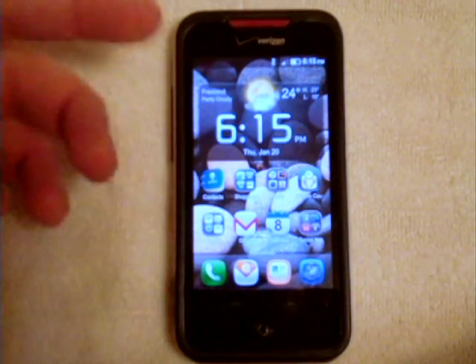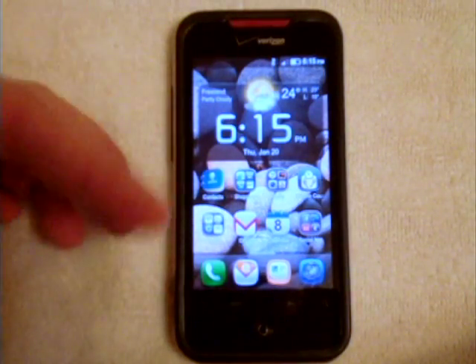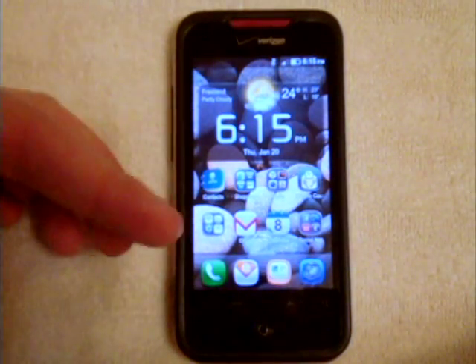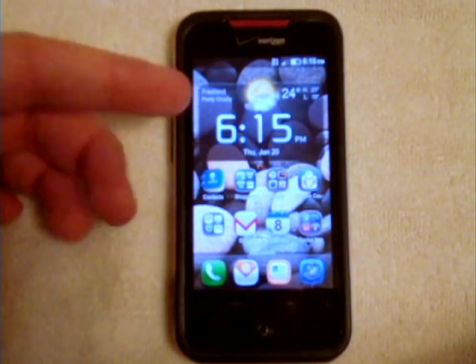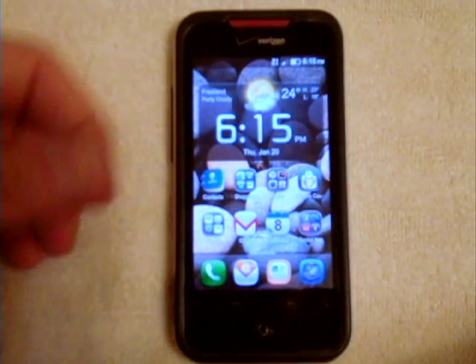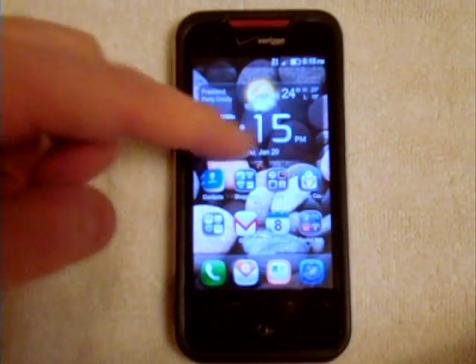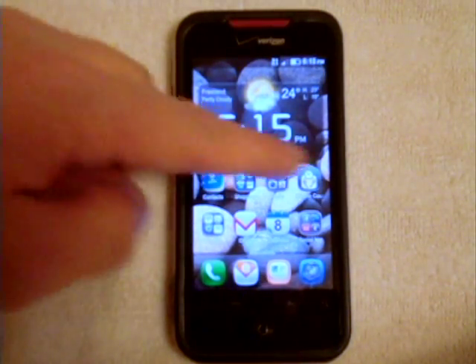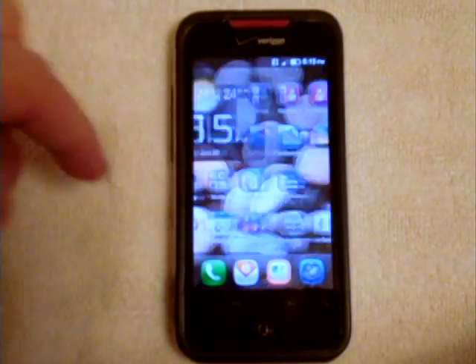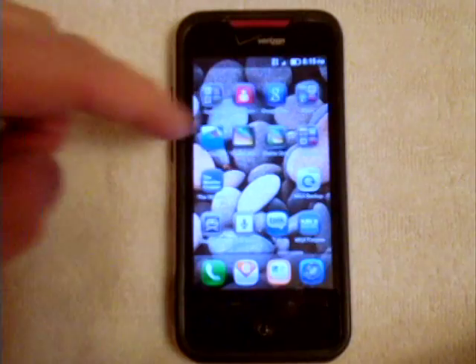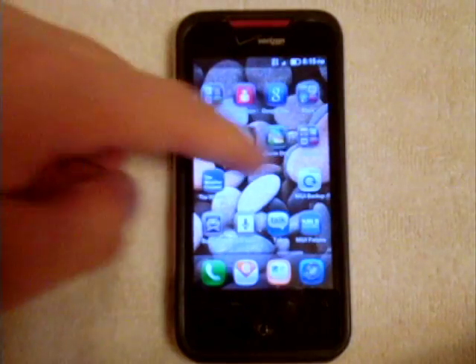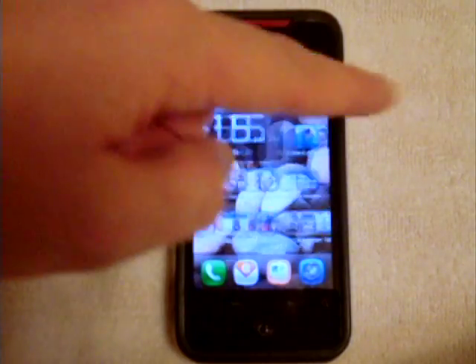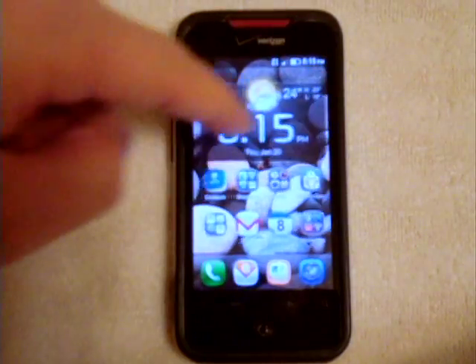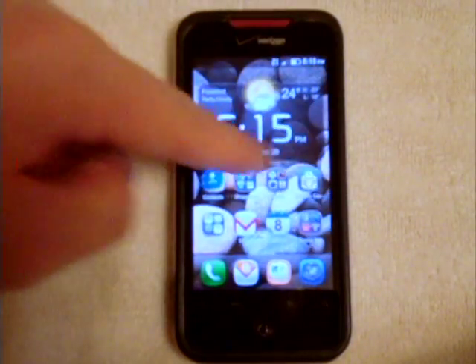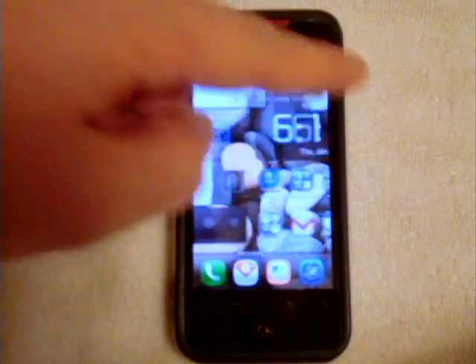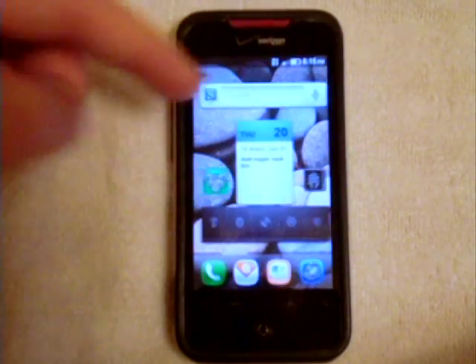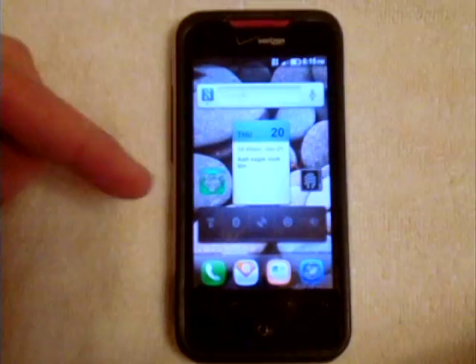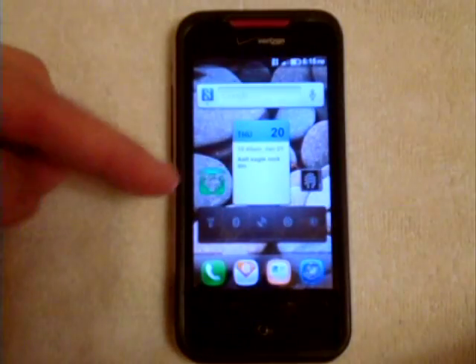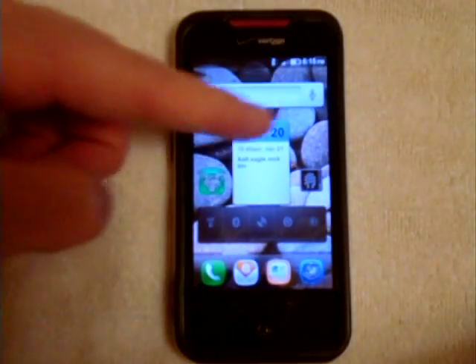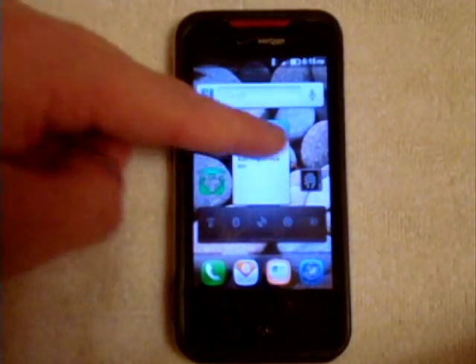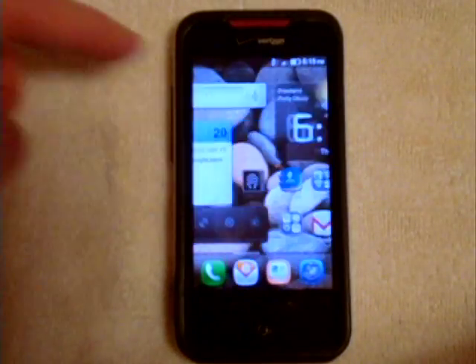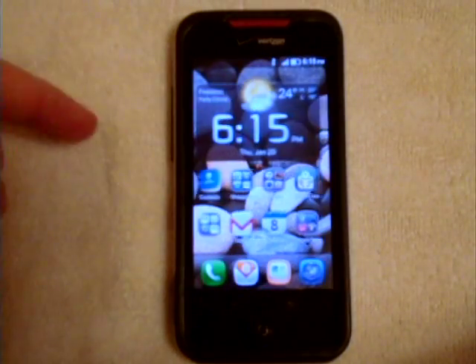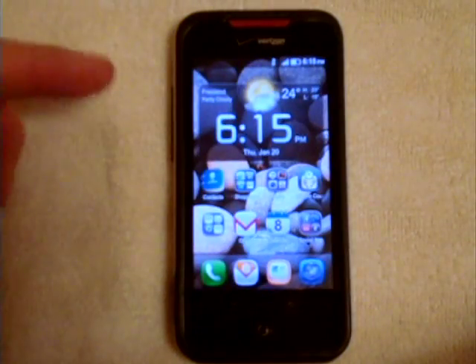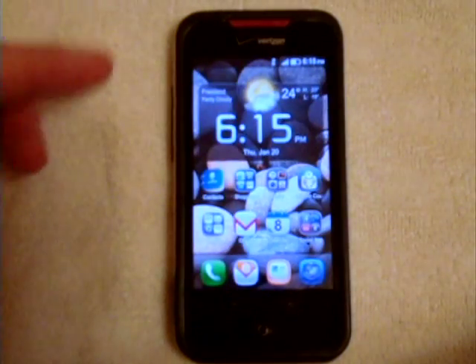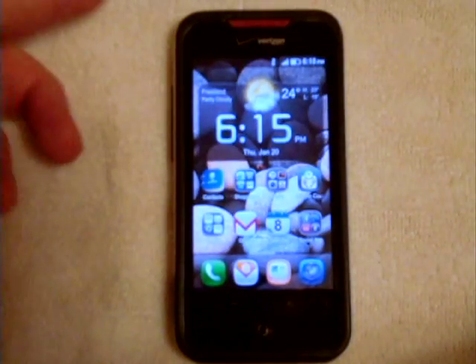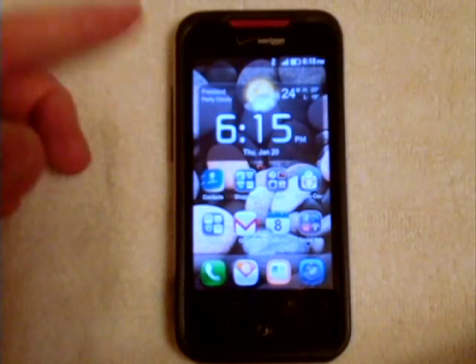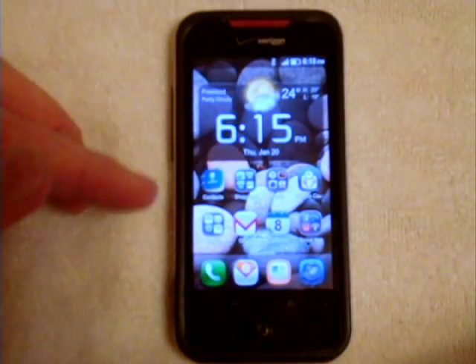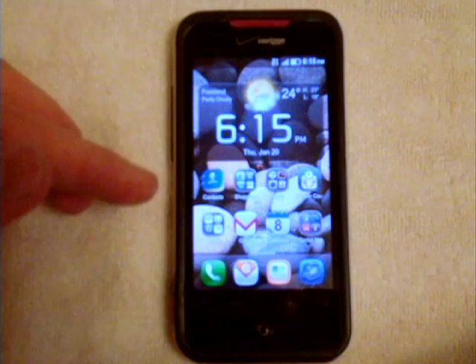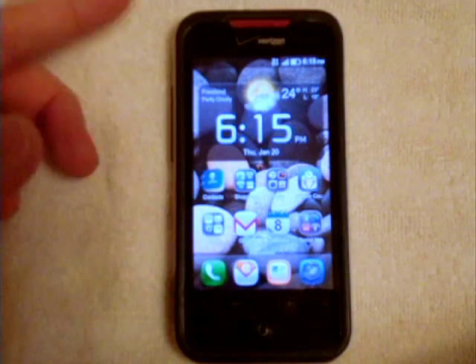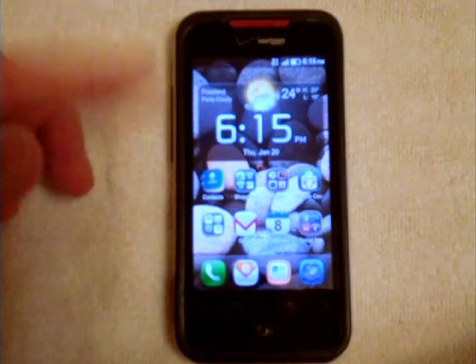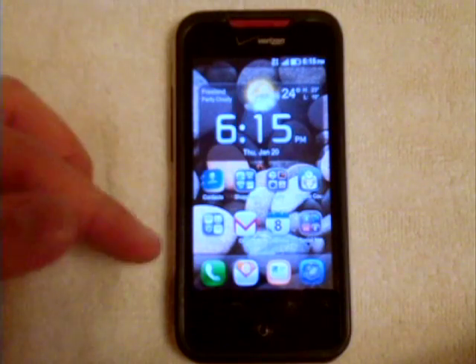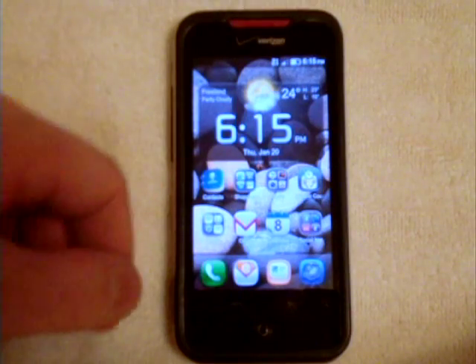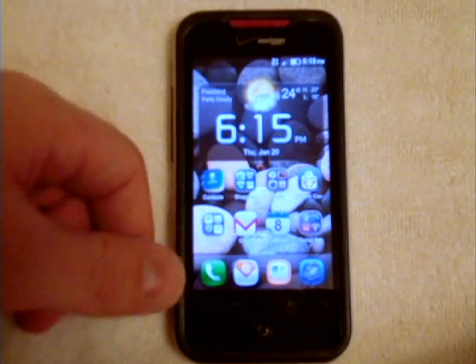So yes, this is the ROM. It's very fast, very bug-free from what I've noticed. I really enjoy it.